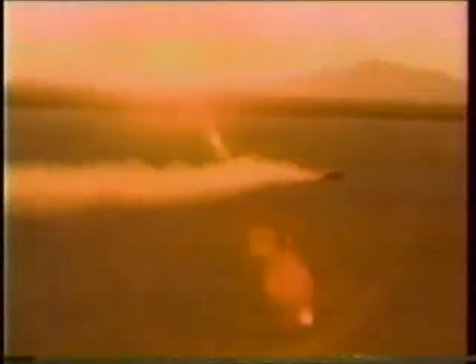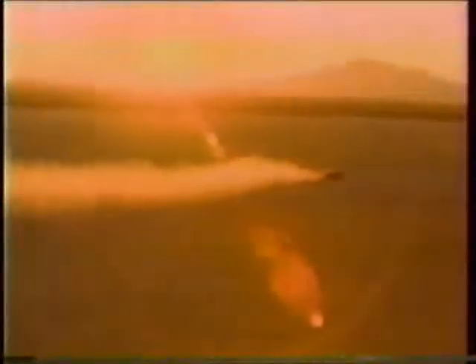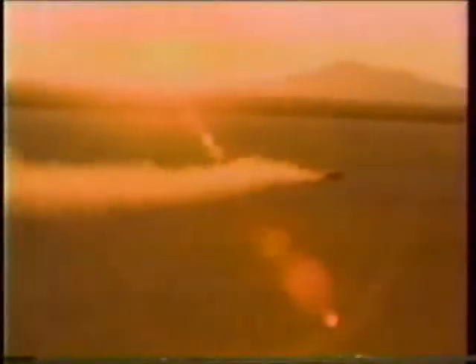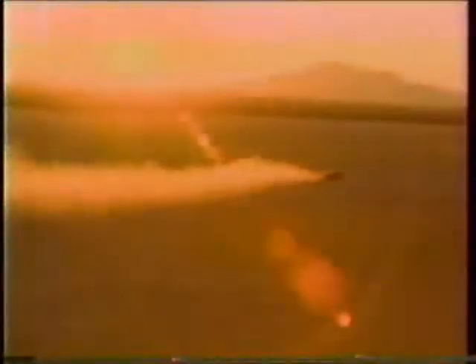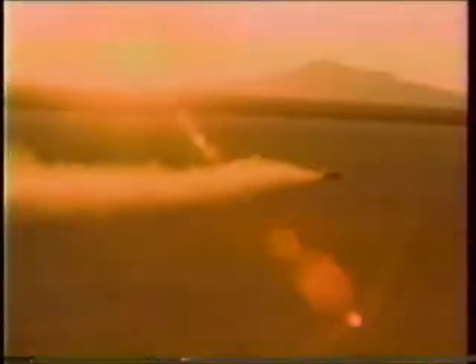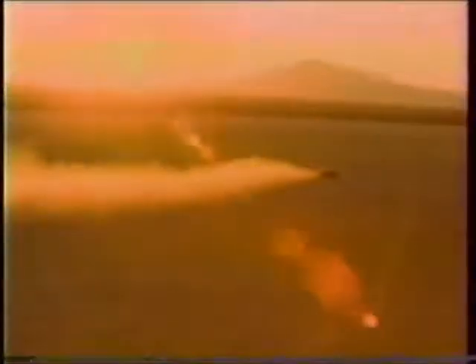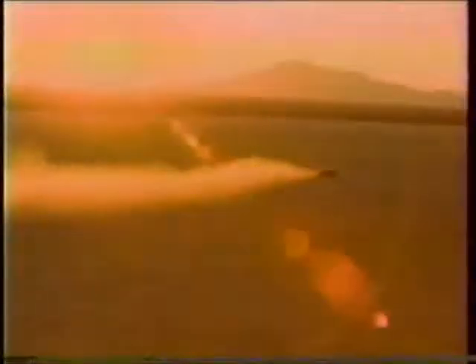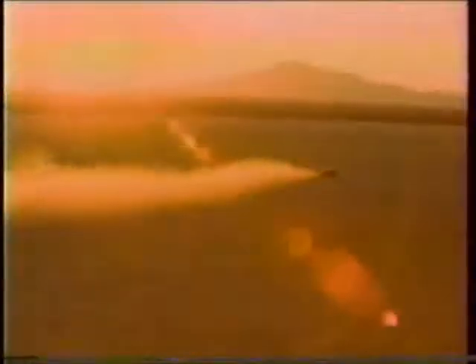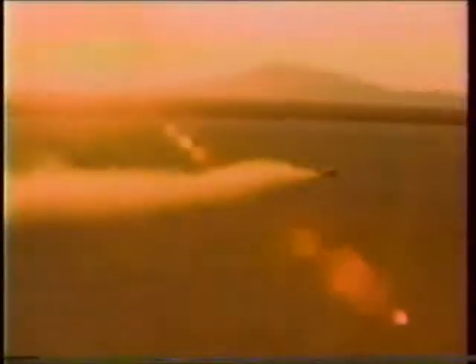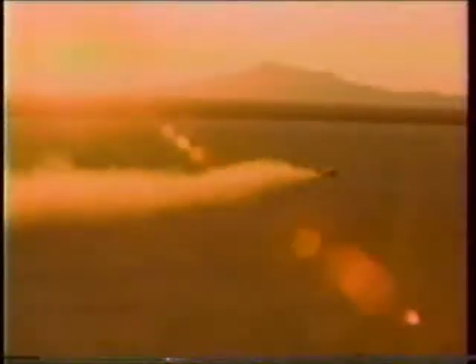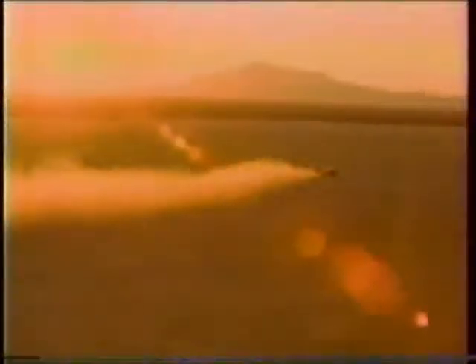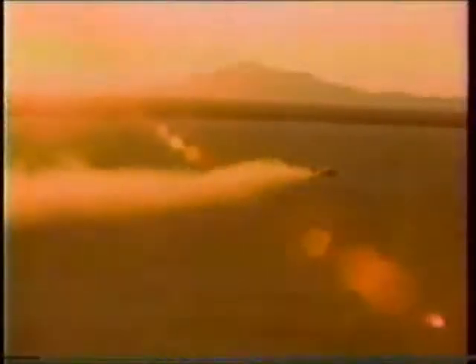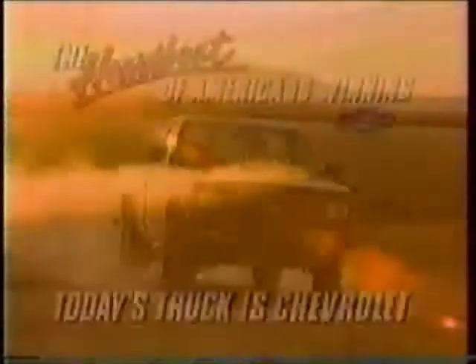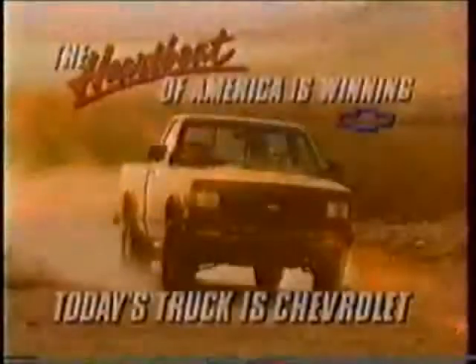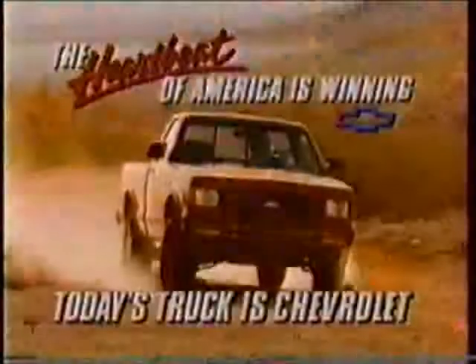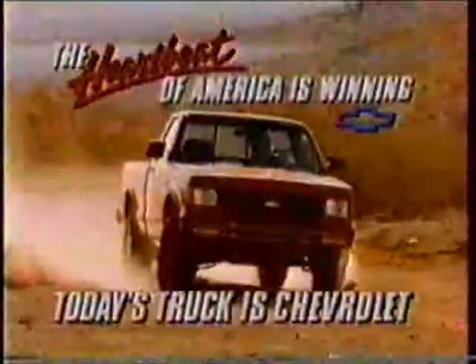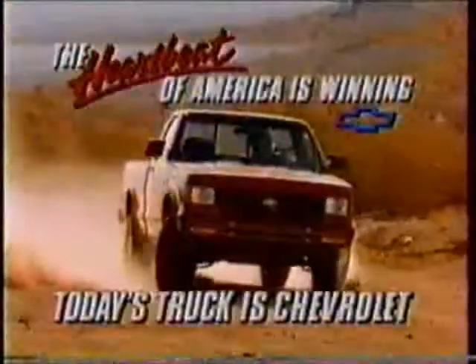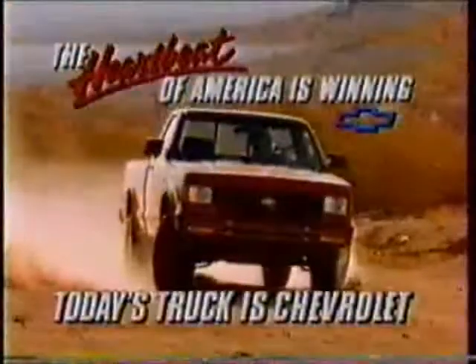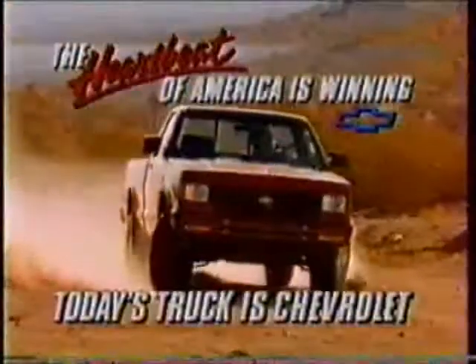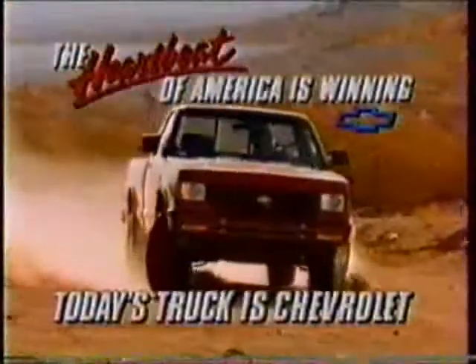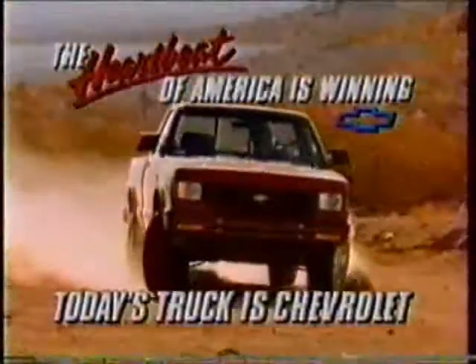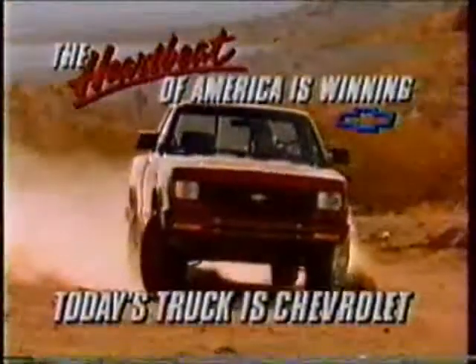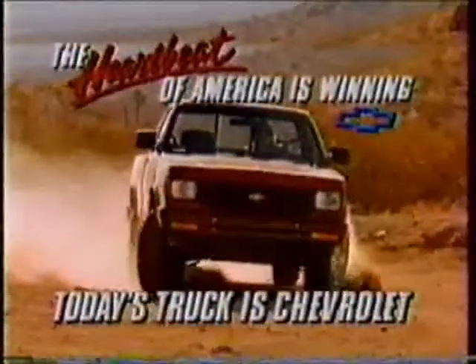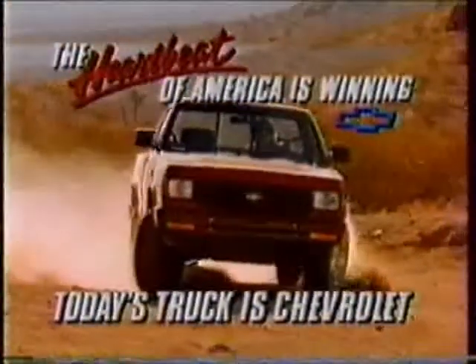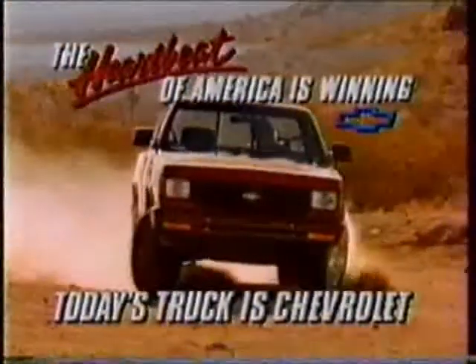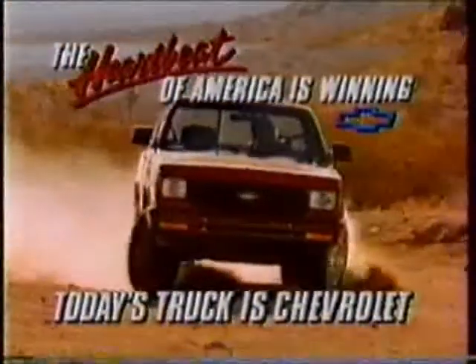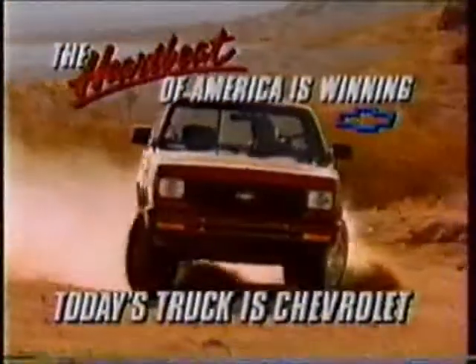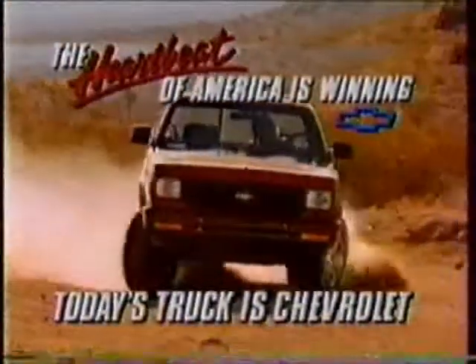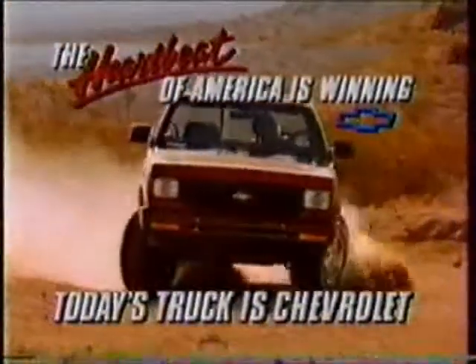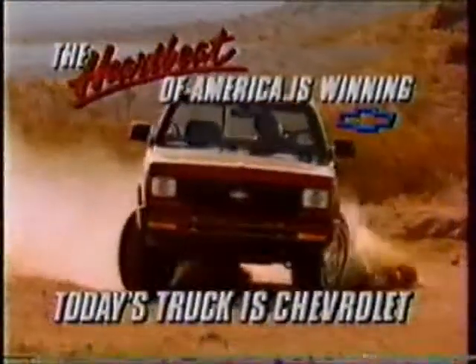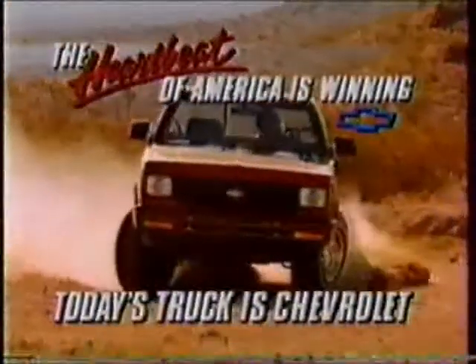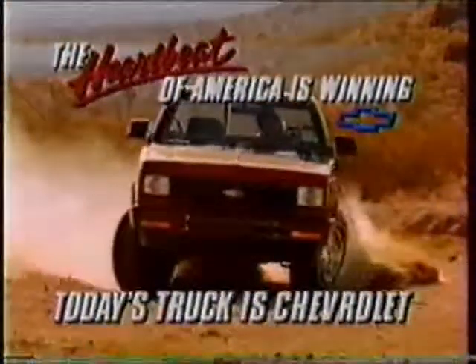Nobody's winning like the heartbeat of America. Today's truck is Chevrolet. We'll be right back.